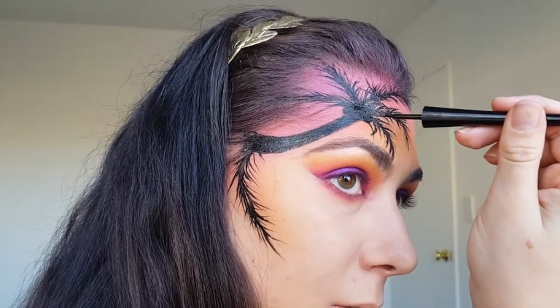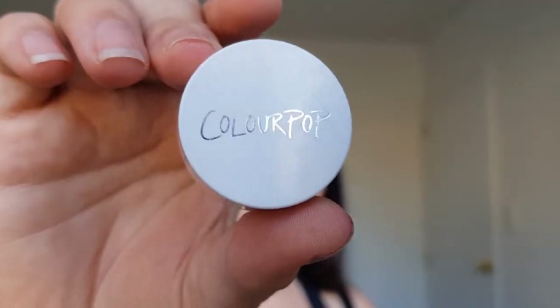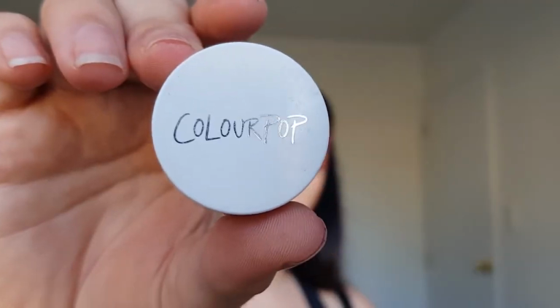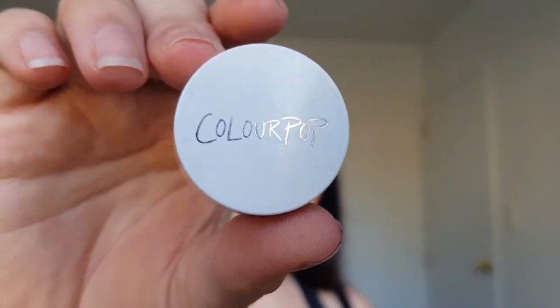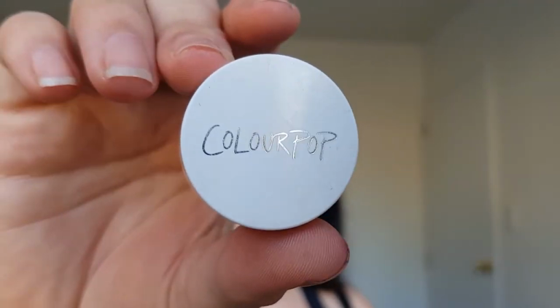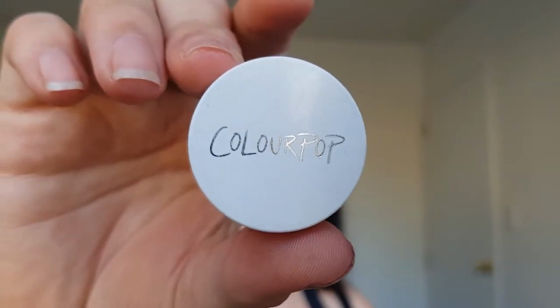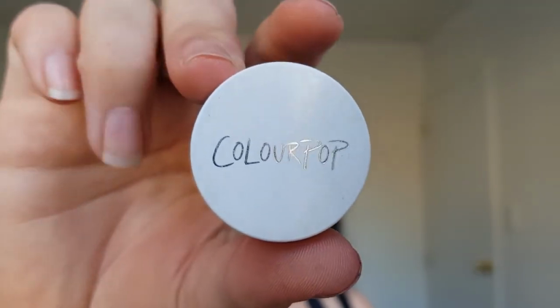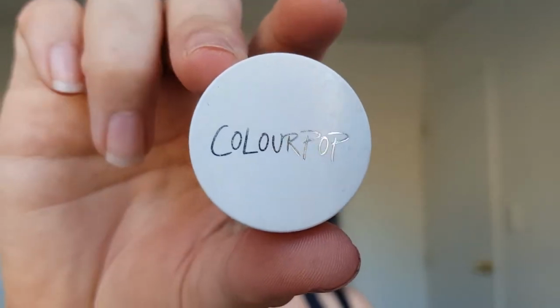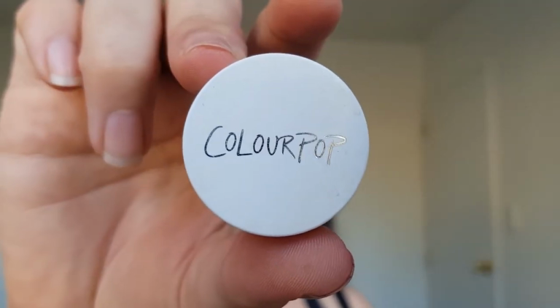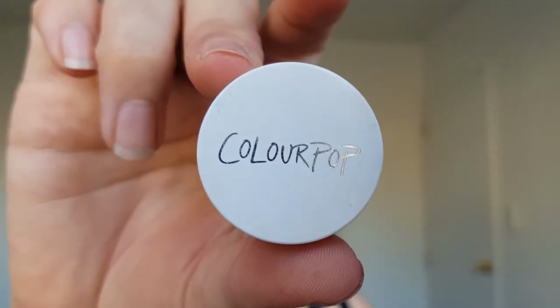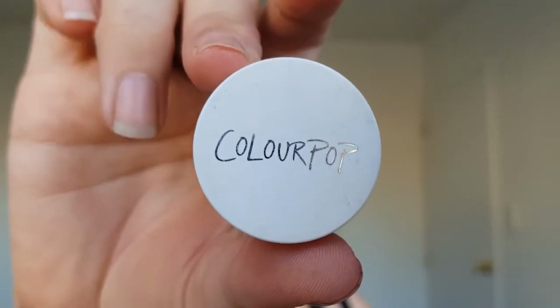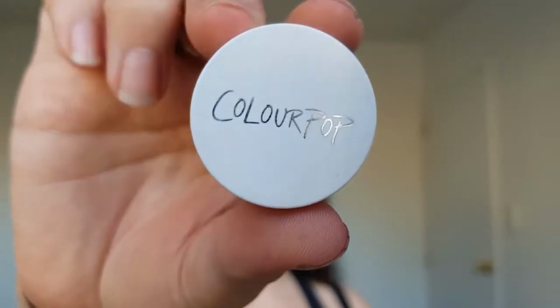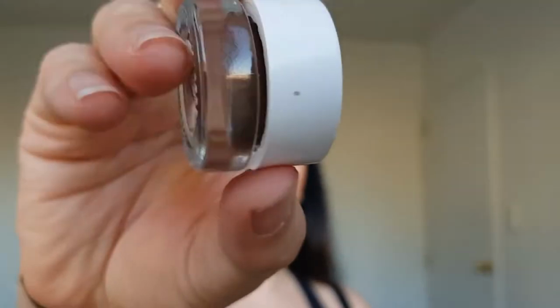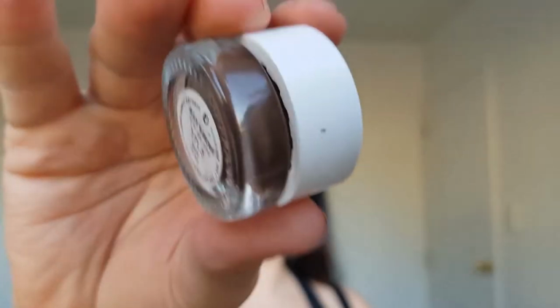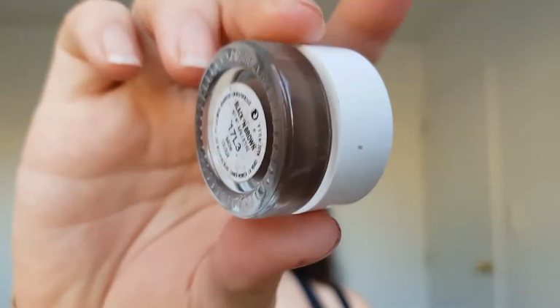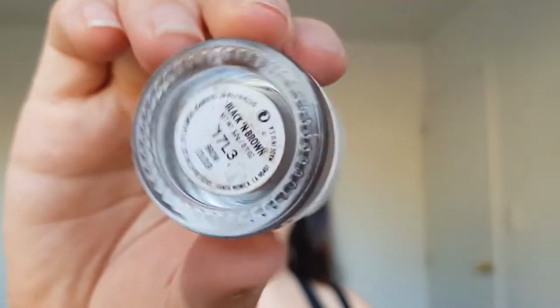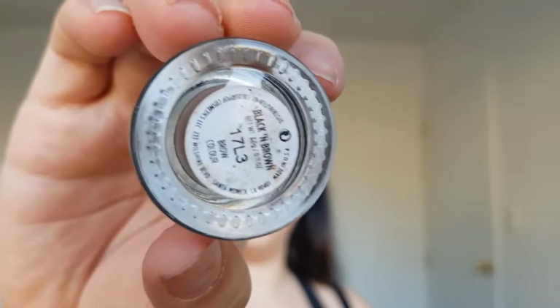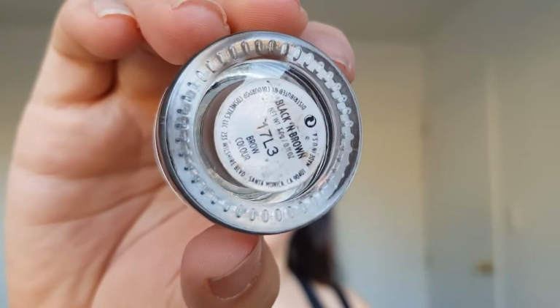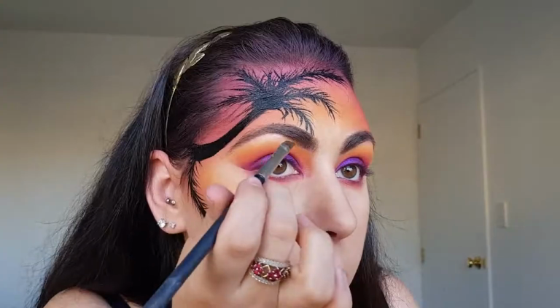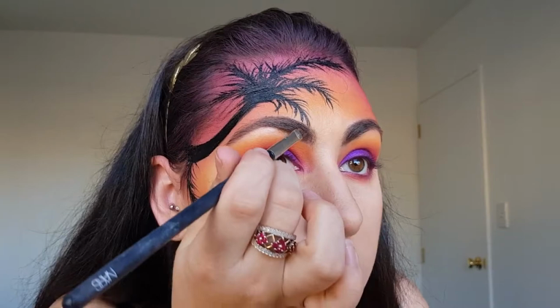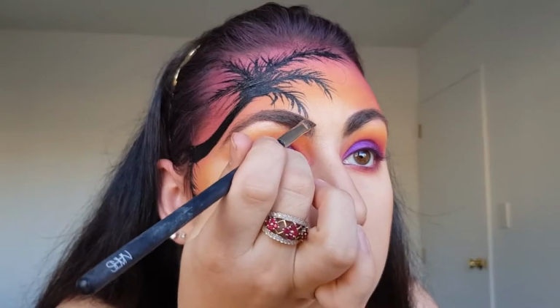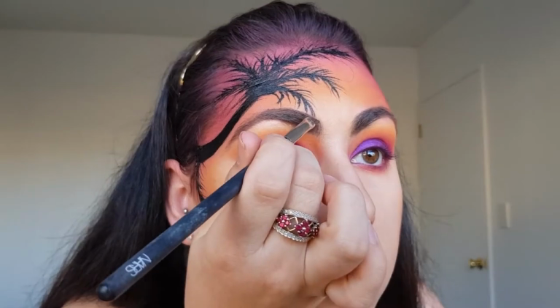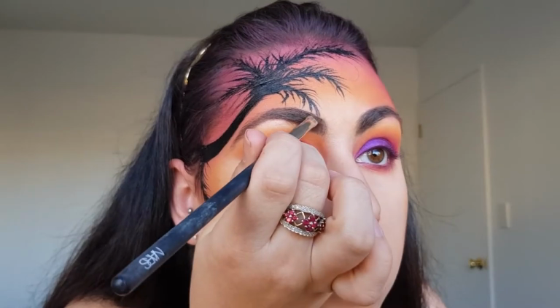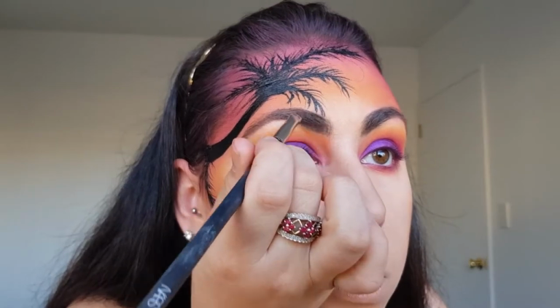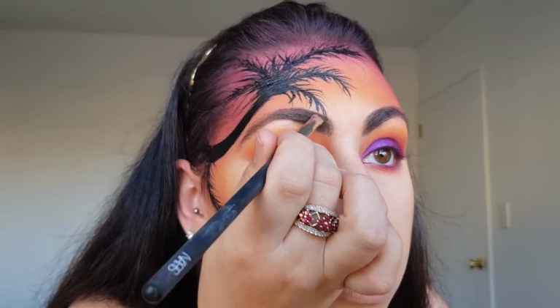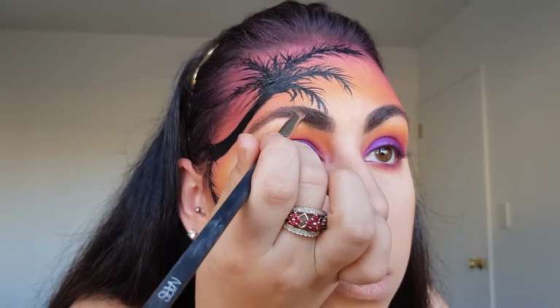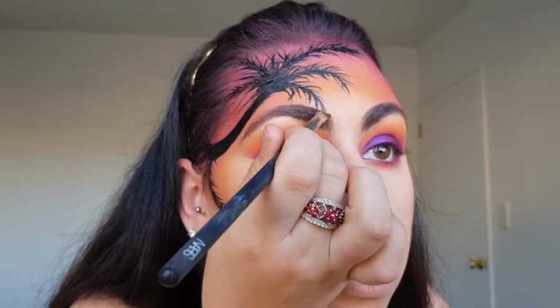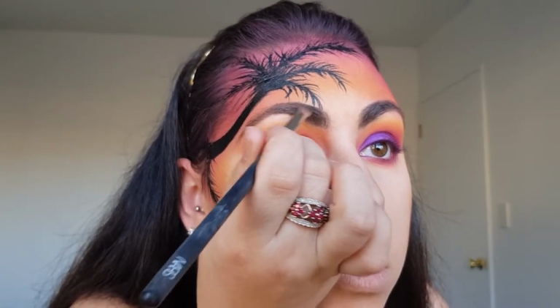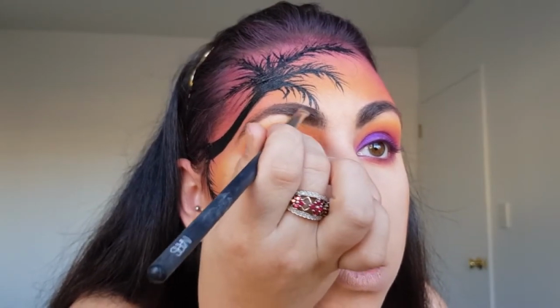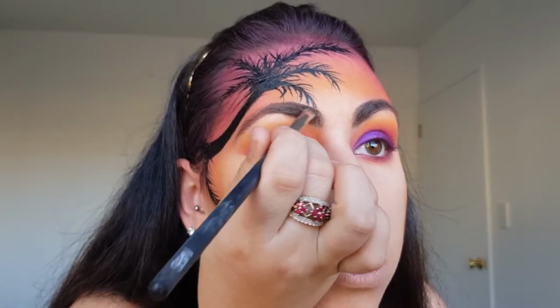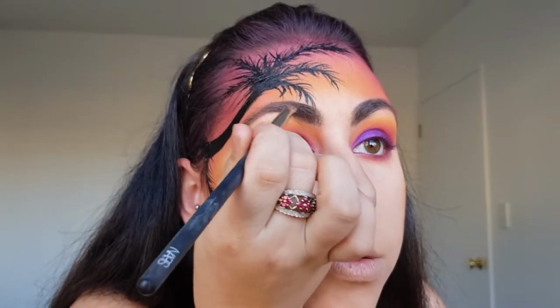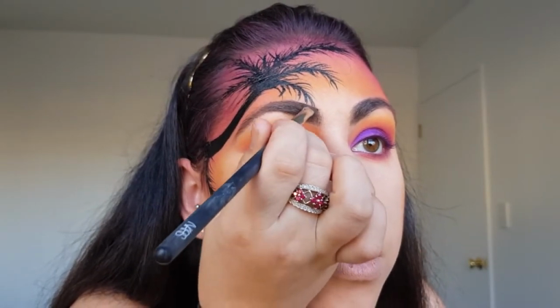Now it's time for brows and I'm using the Colourpop Precision Brow Color in black and brown on the NARS 38 brush.